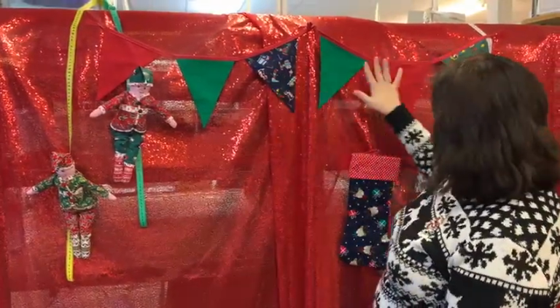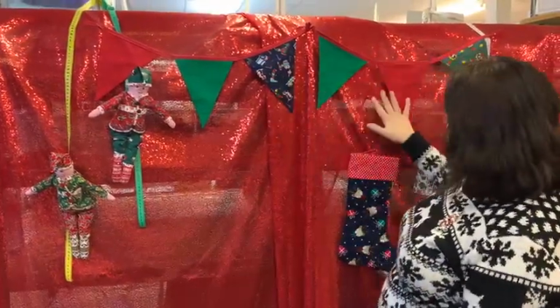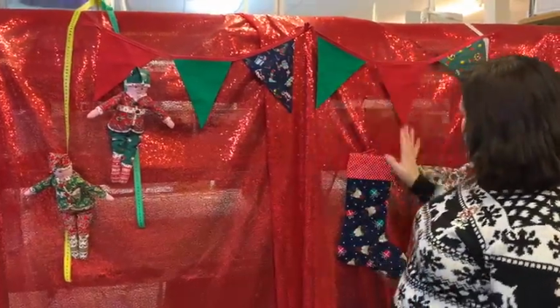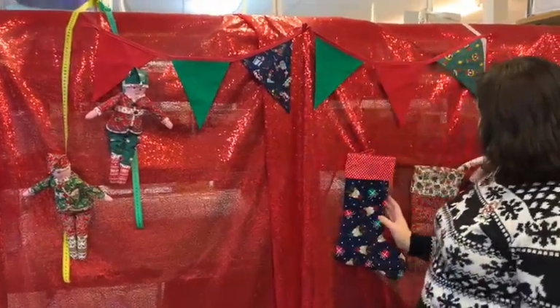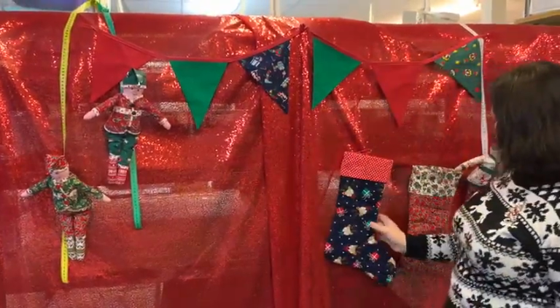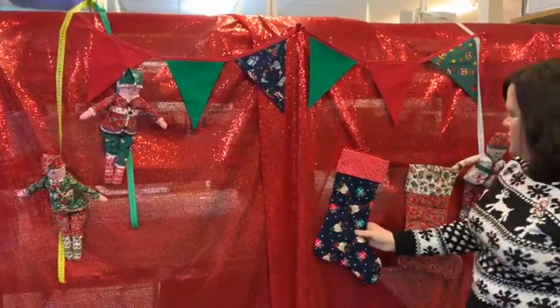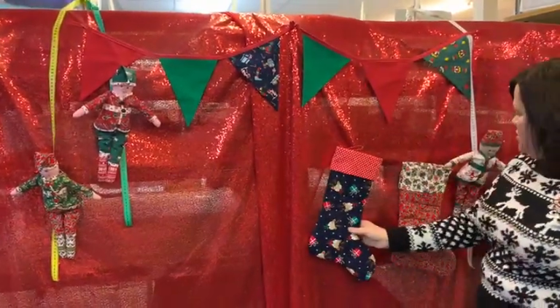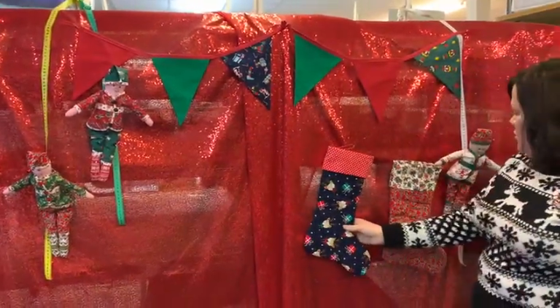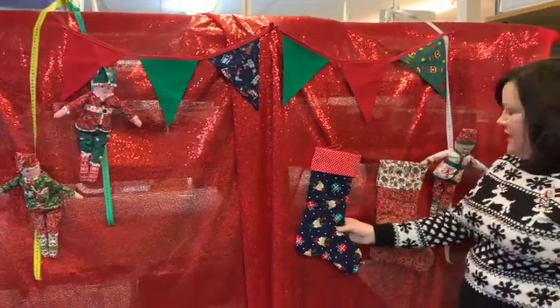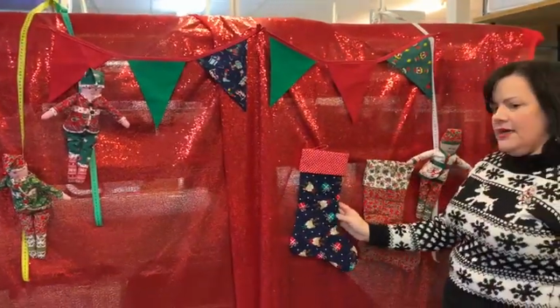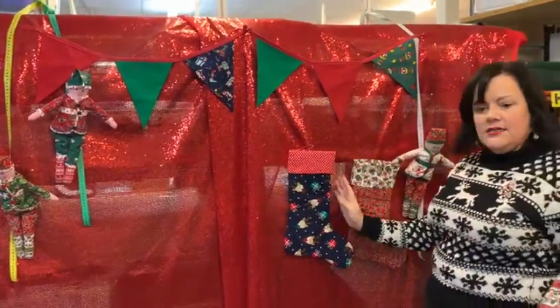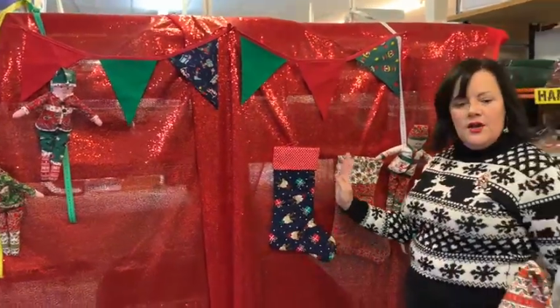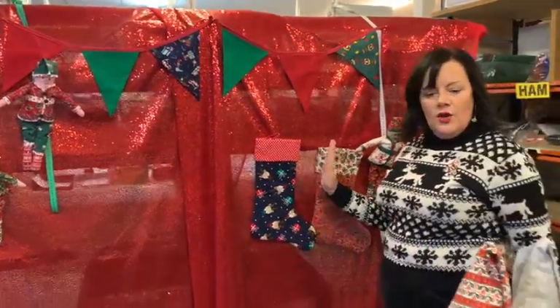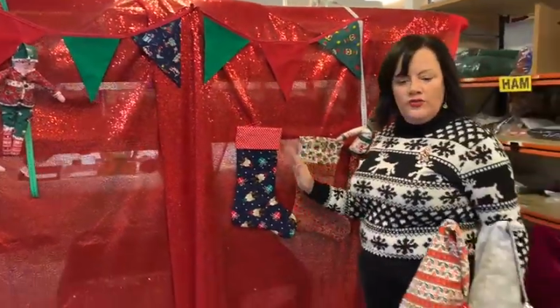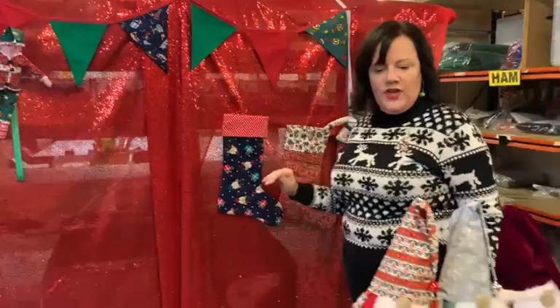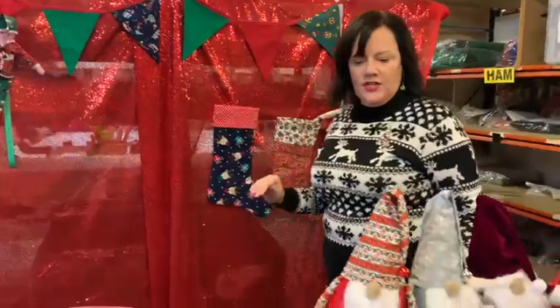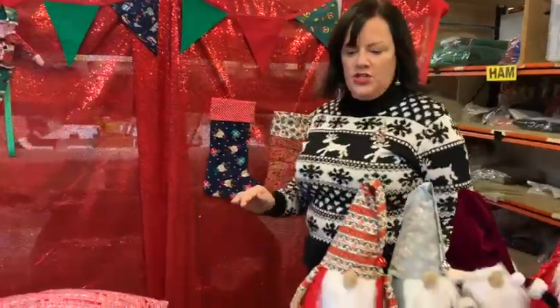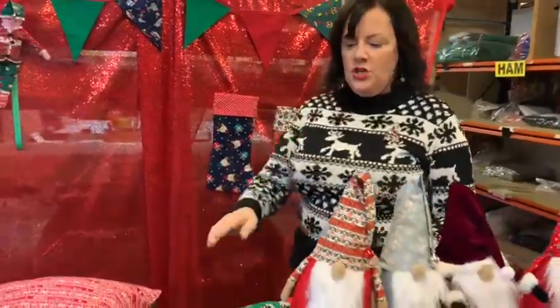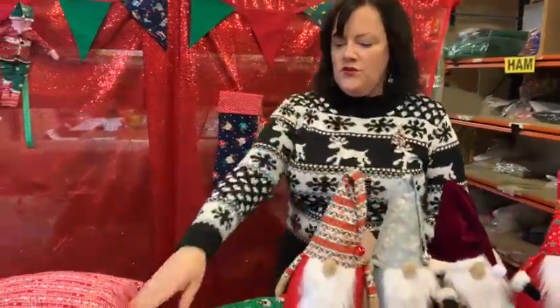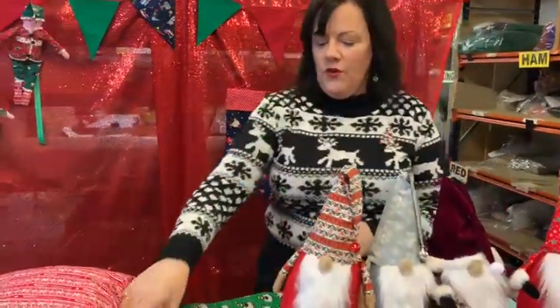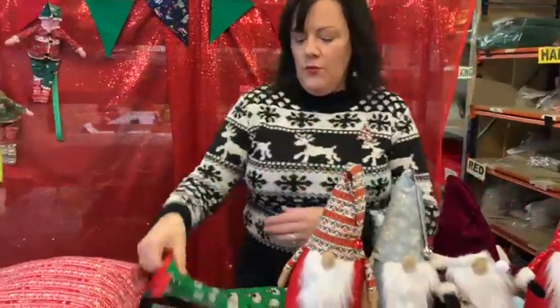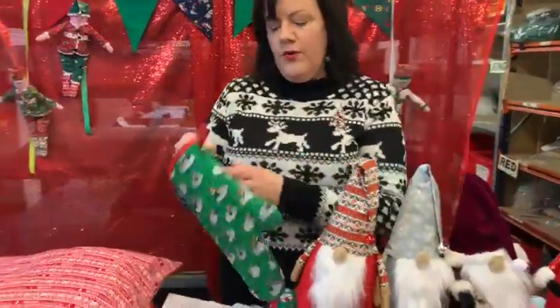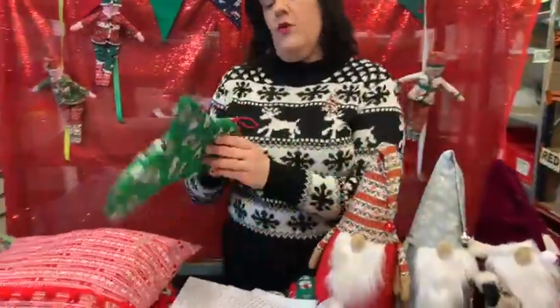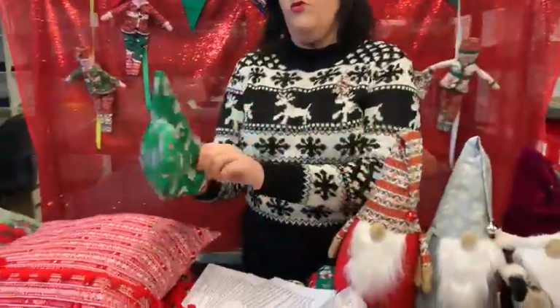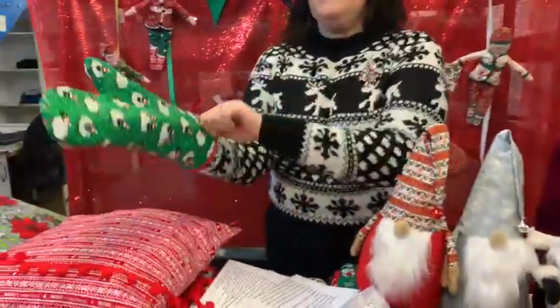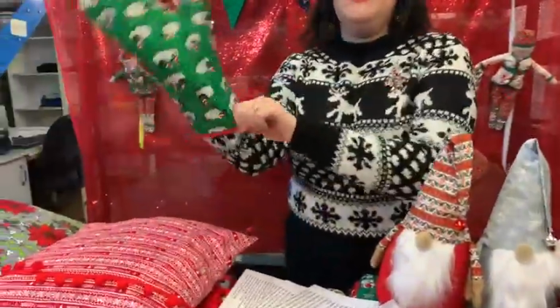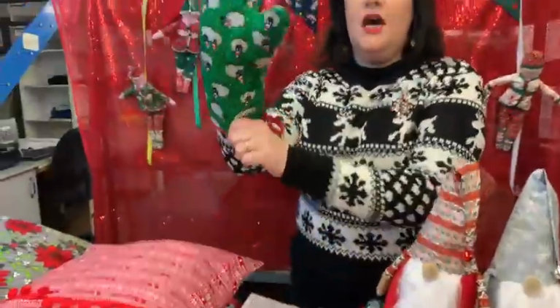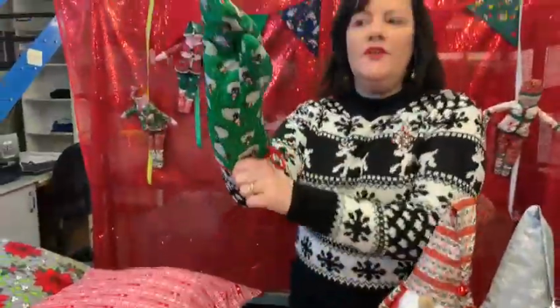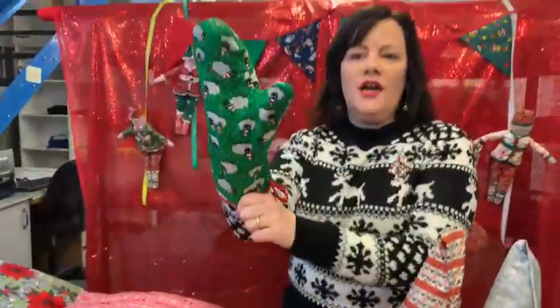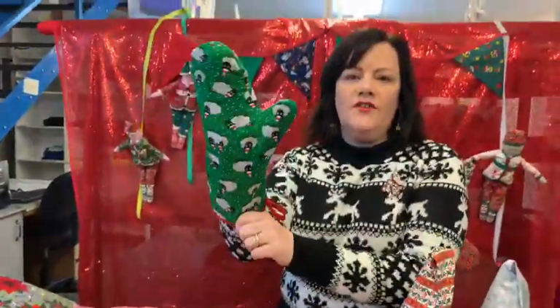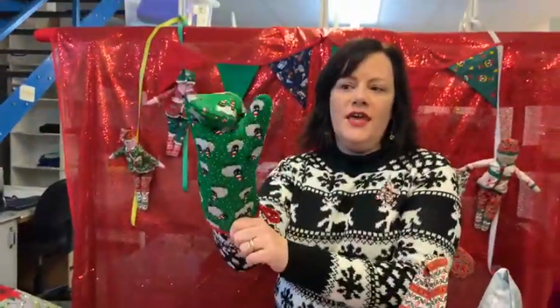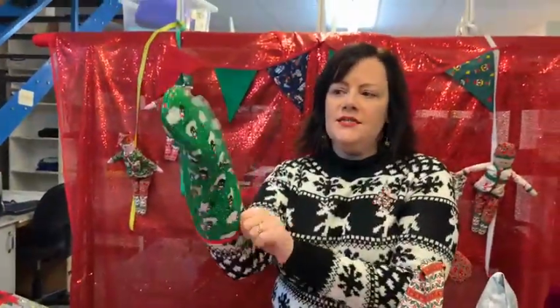Bunting, stockings — lots of kits to choose from. We've got Christmas oven glove kits.